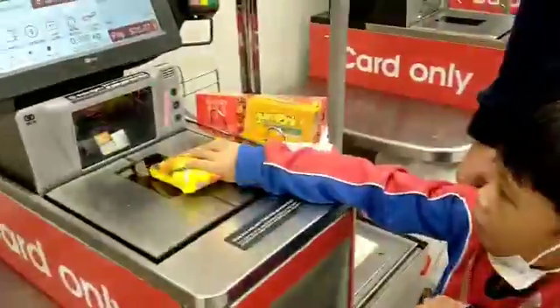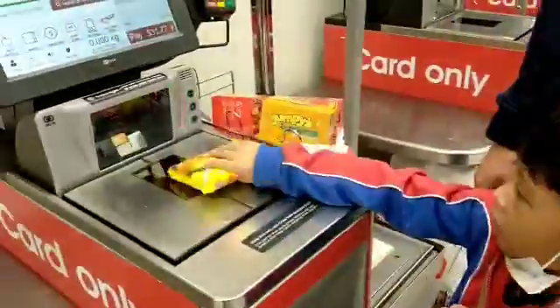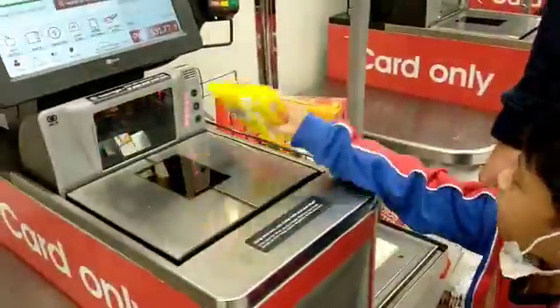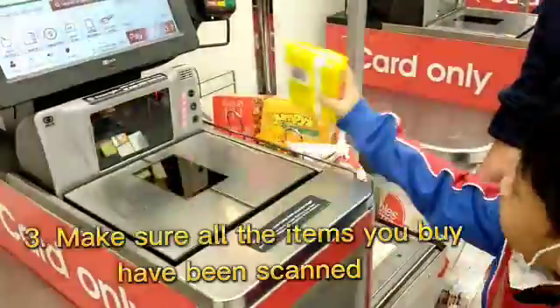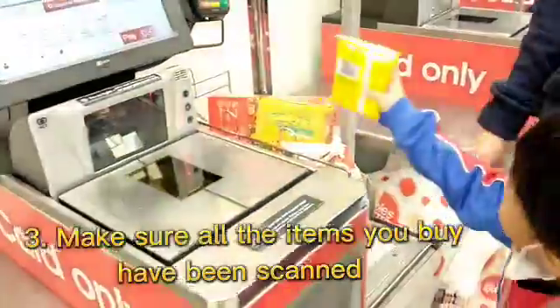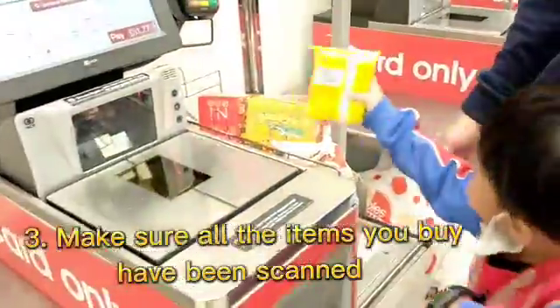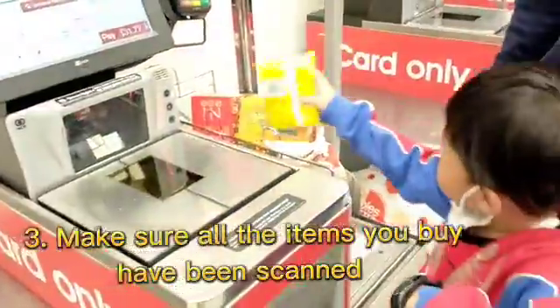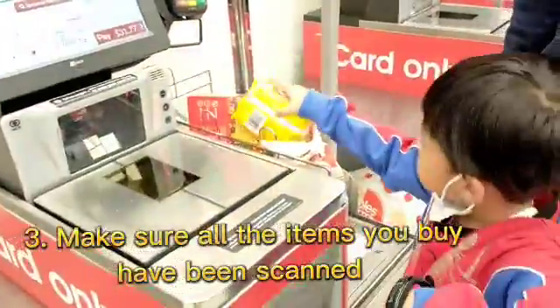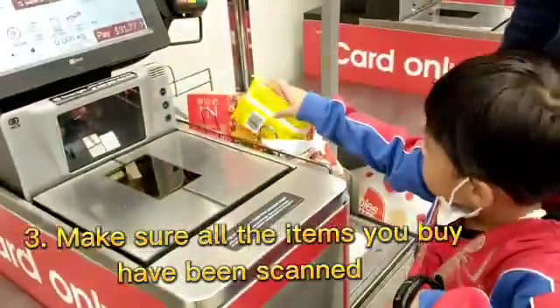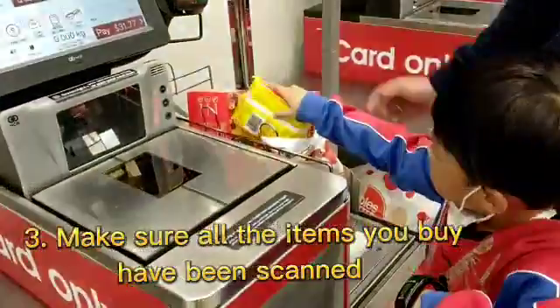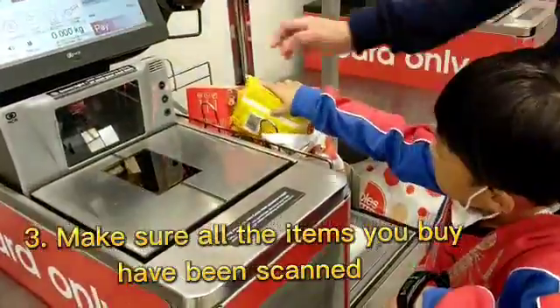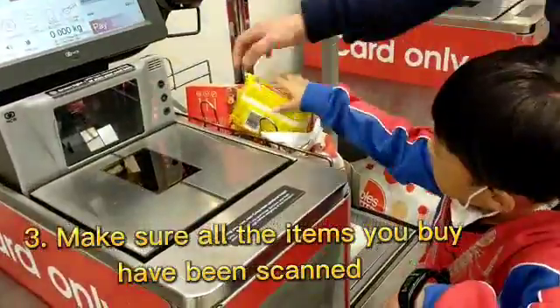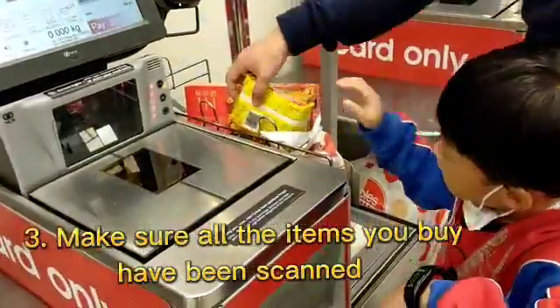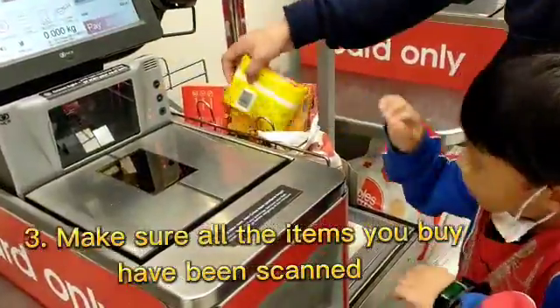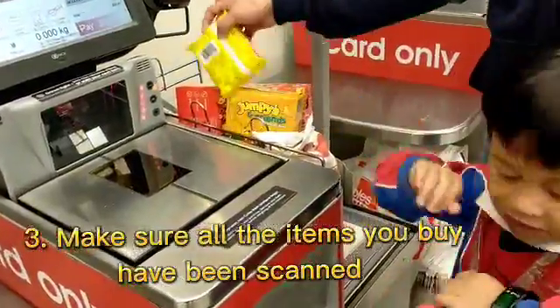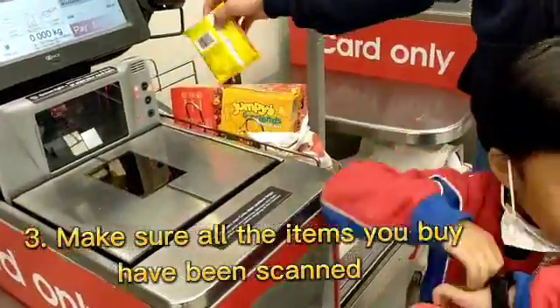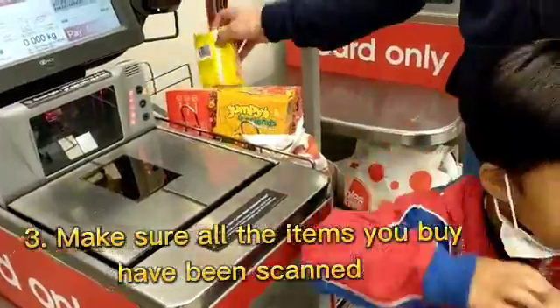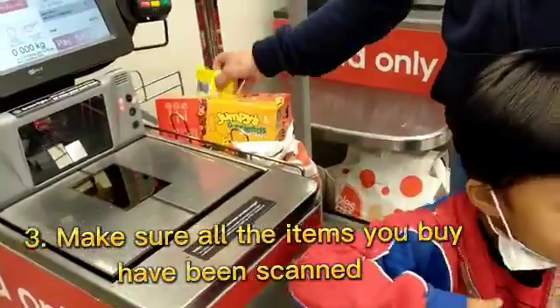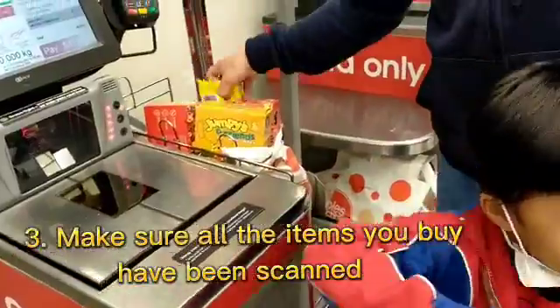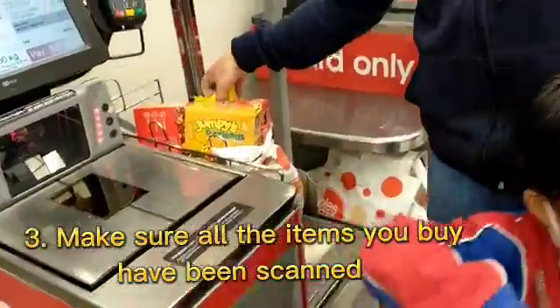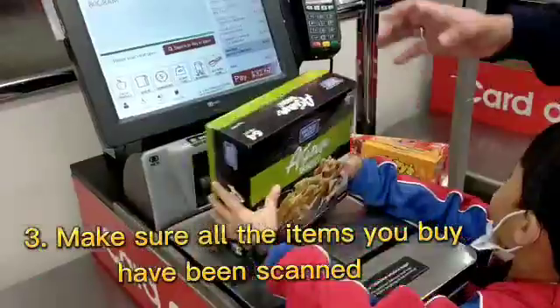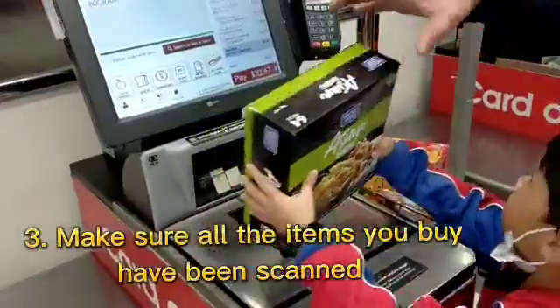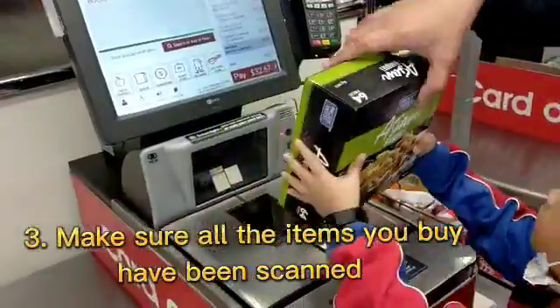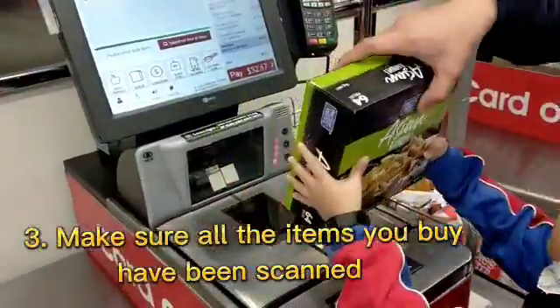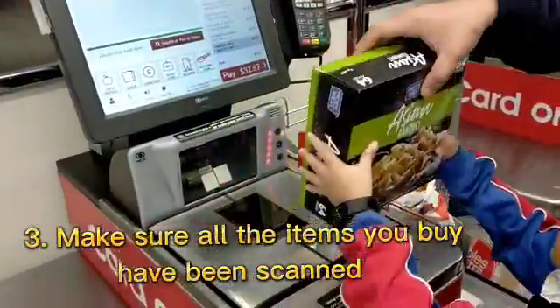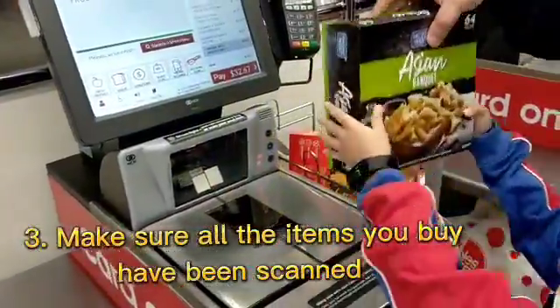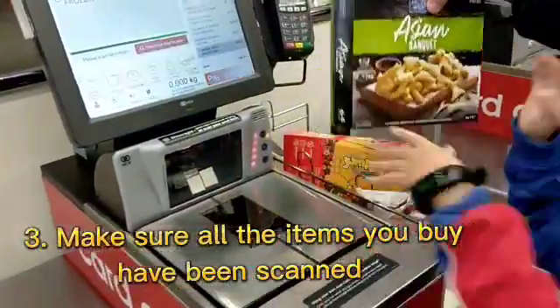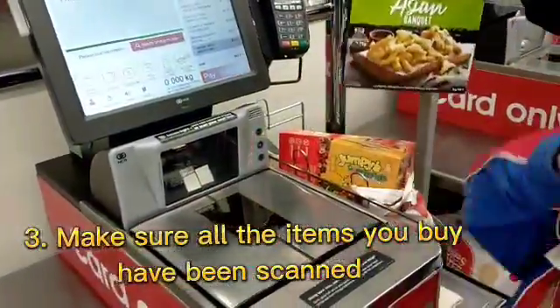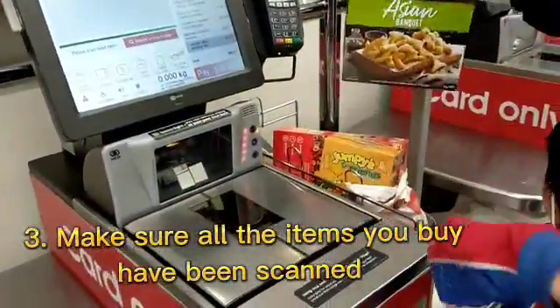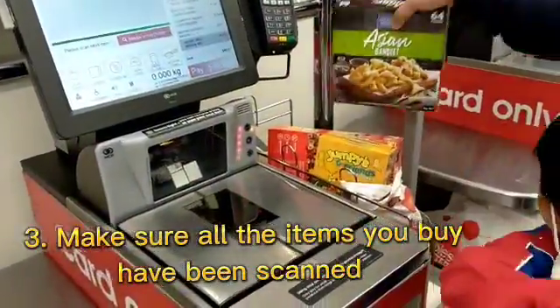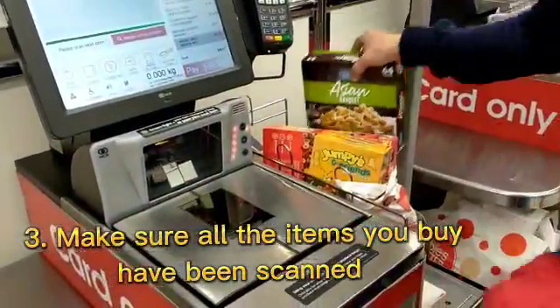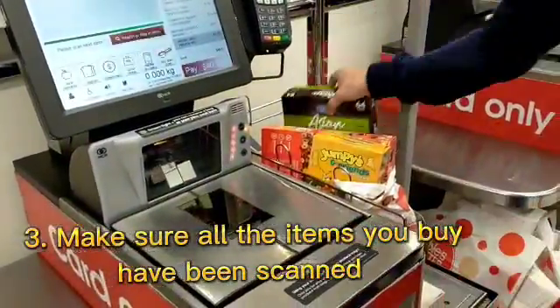Step 3: Make sure all the items you want to buy have been scanned.